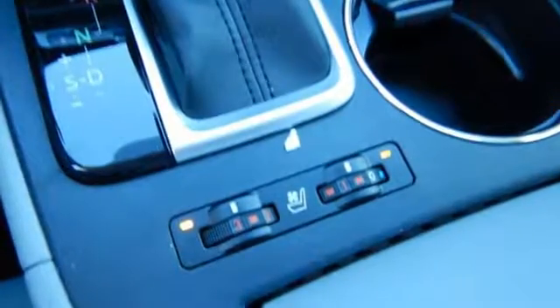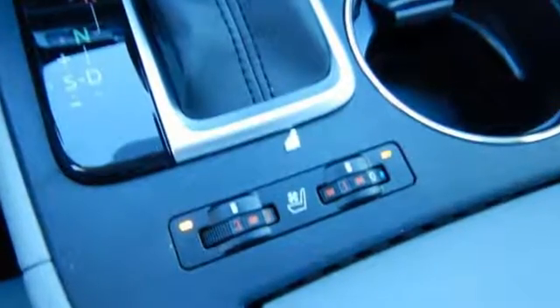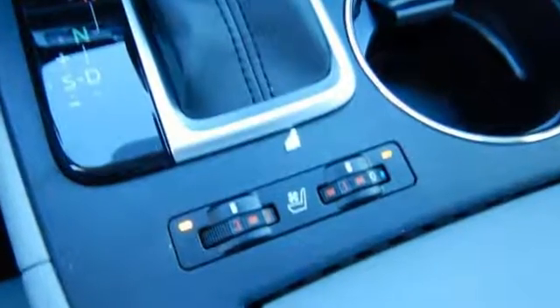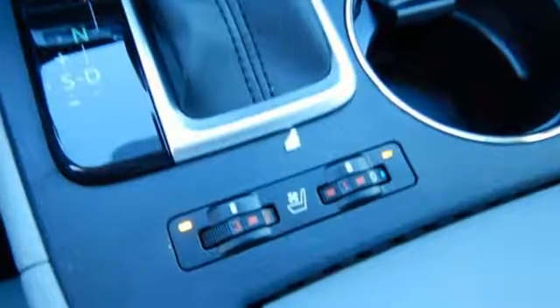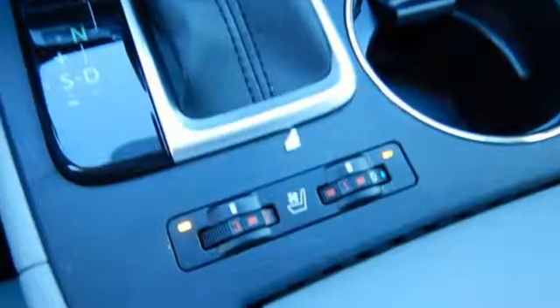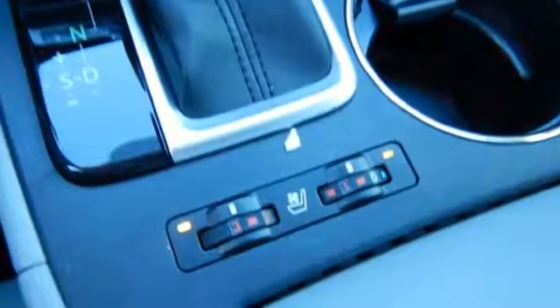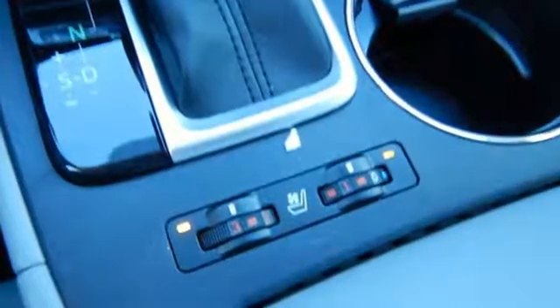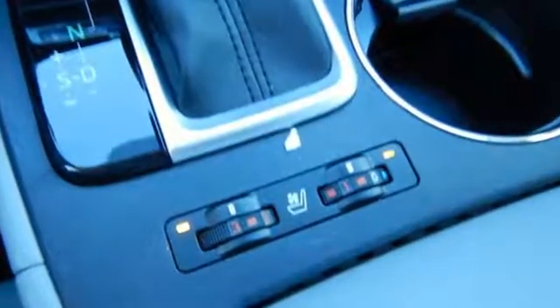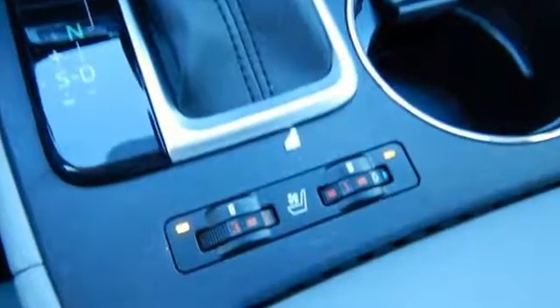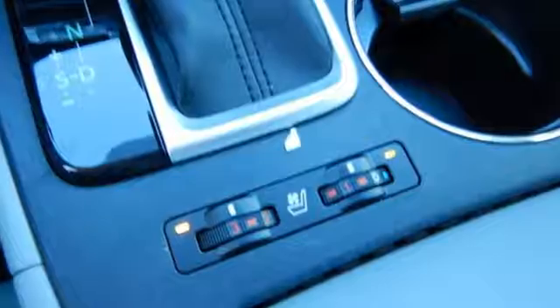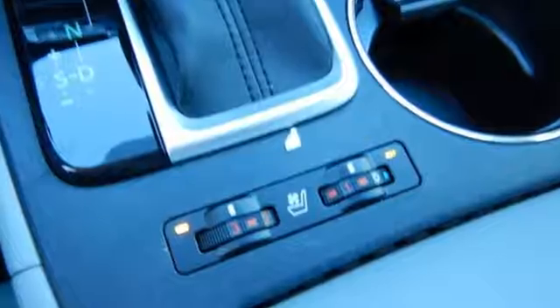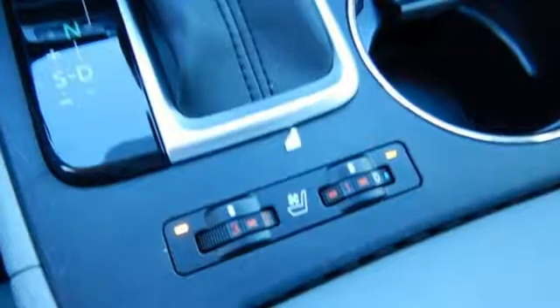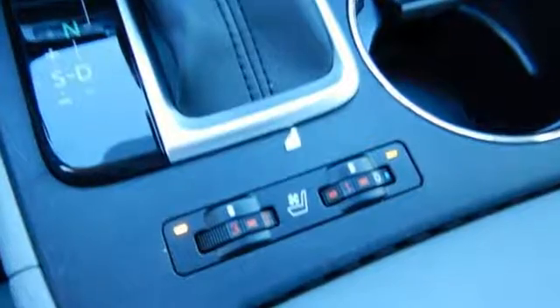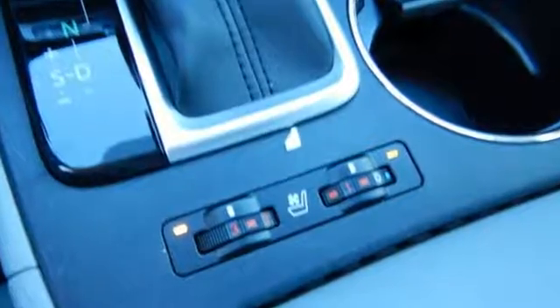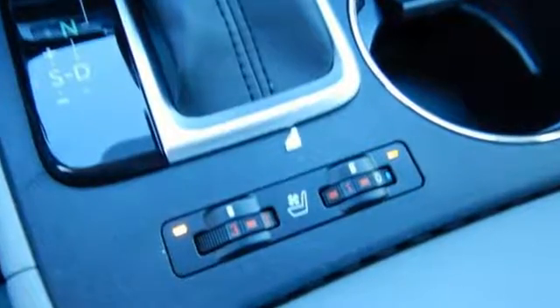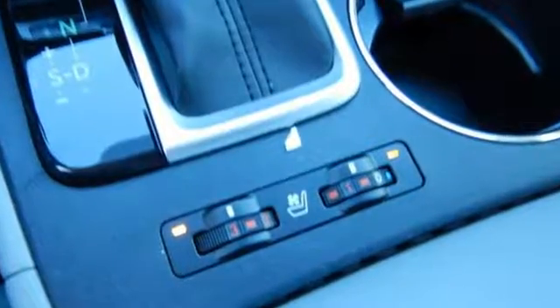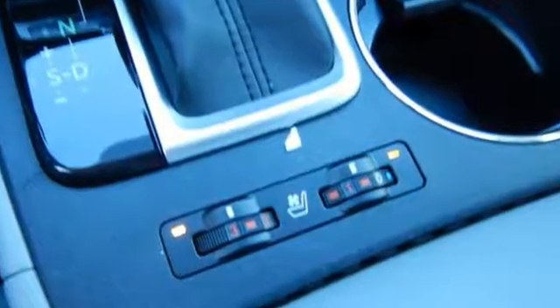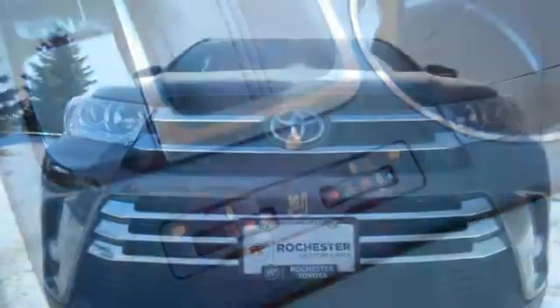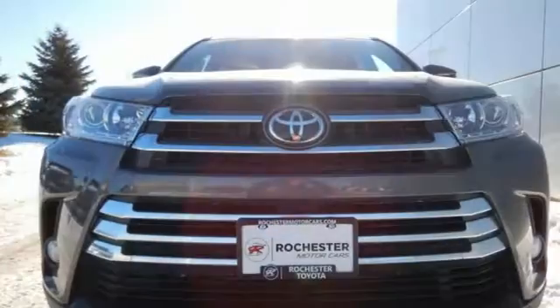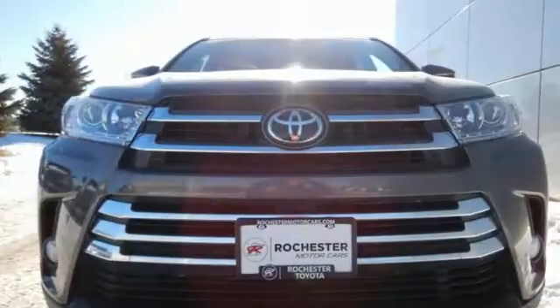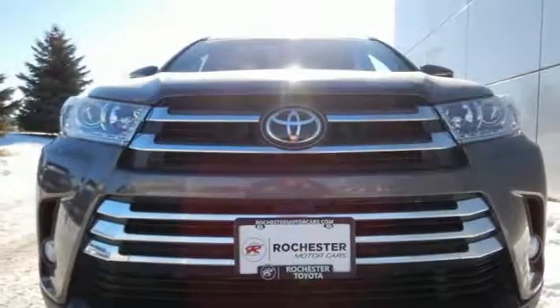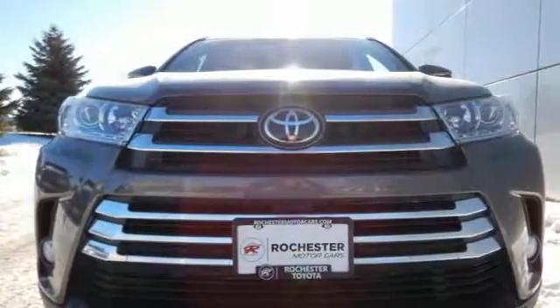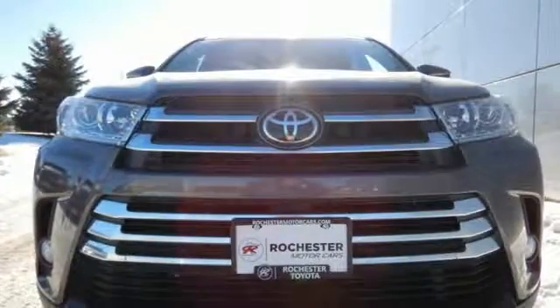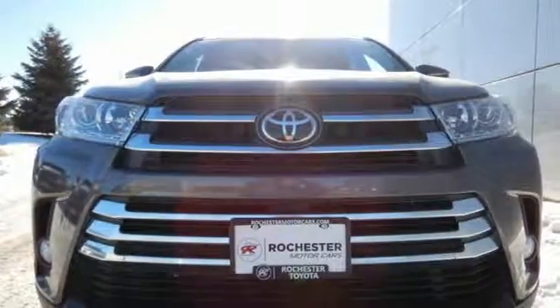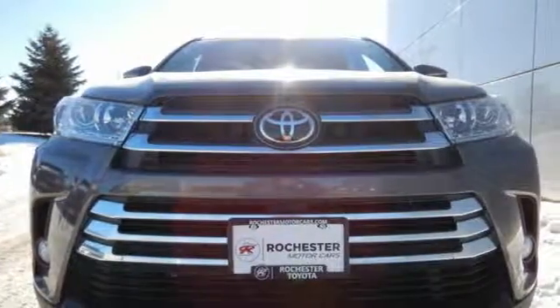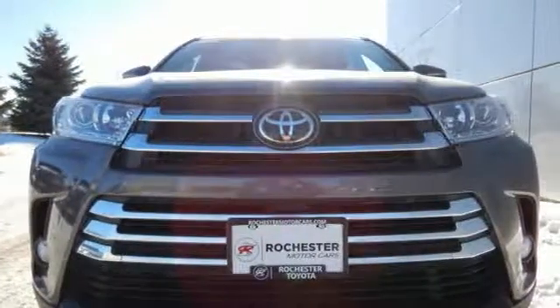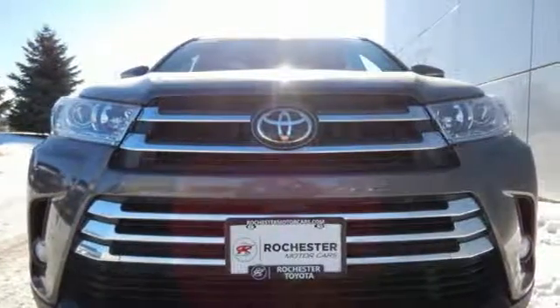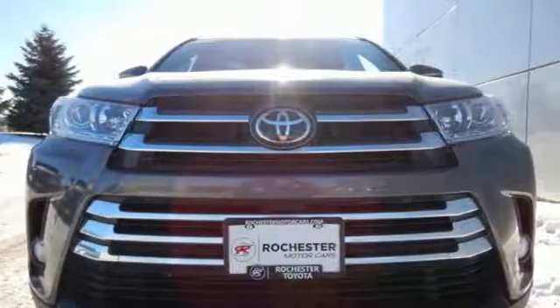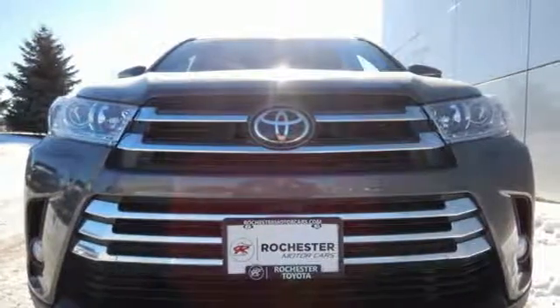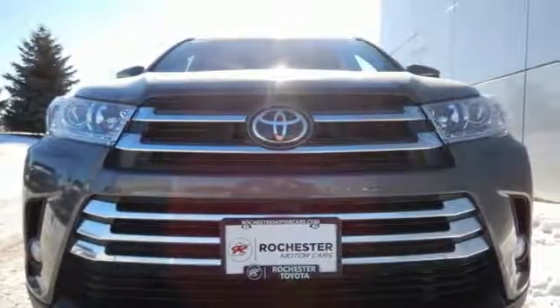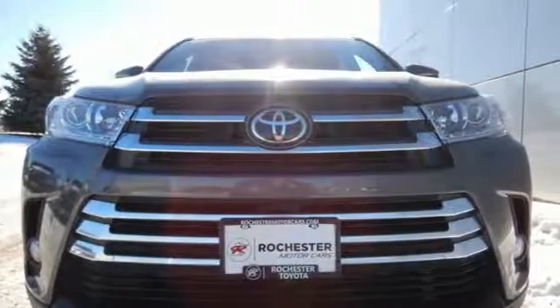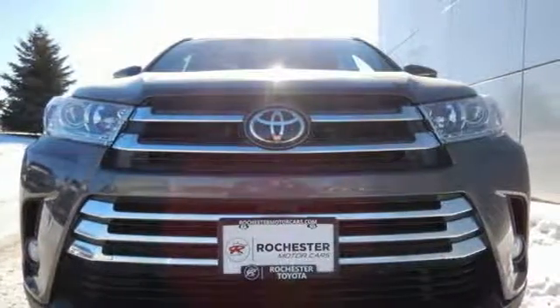Explore more, reach higher, and get there with the versatility of this Highlander SUV. Check this one out today.